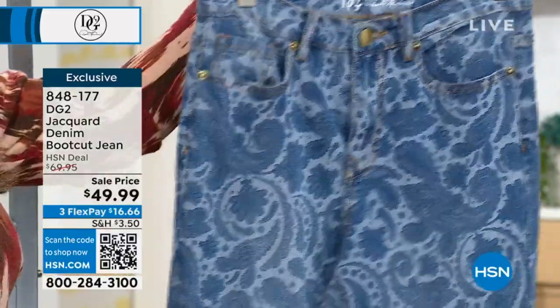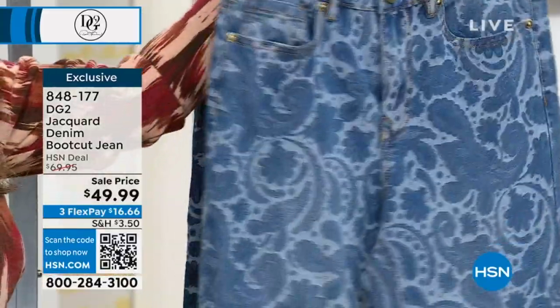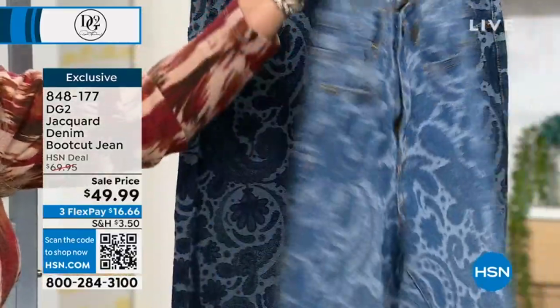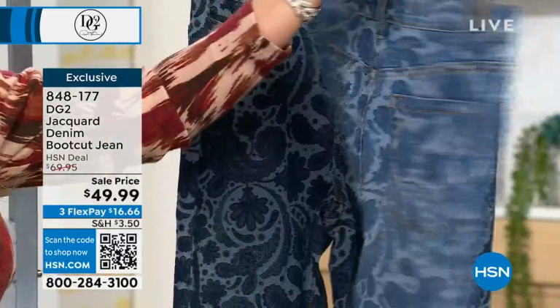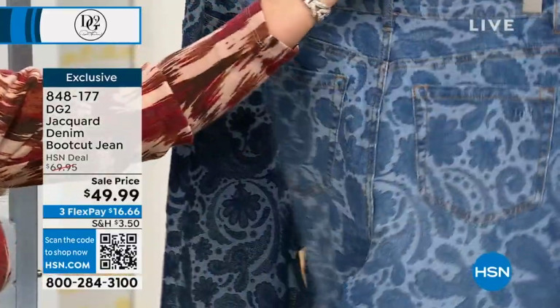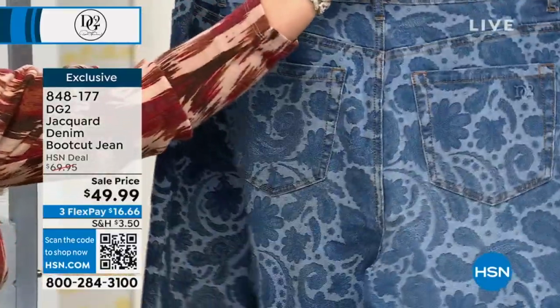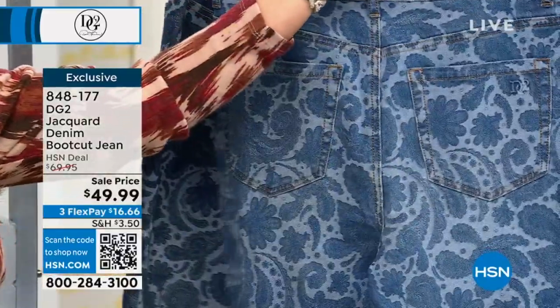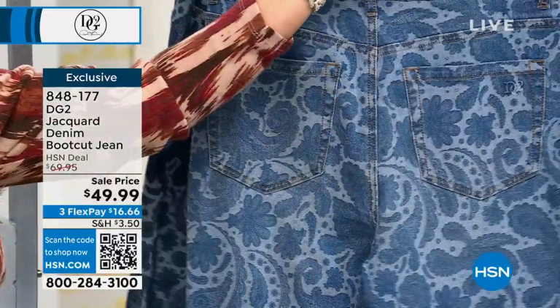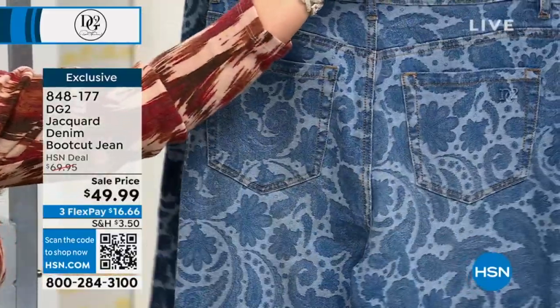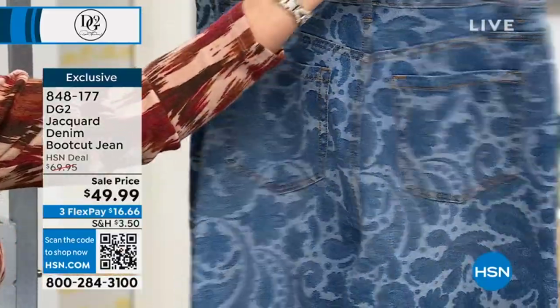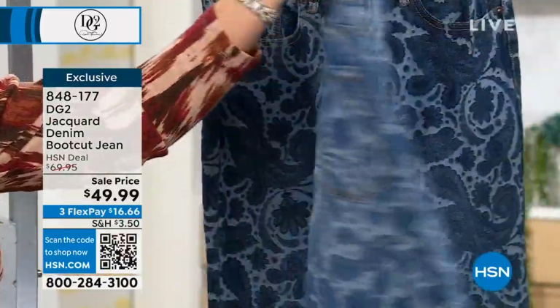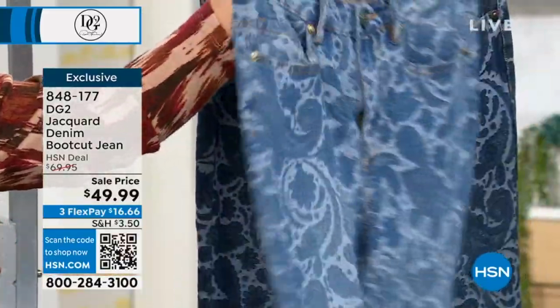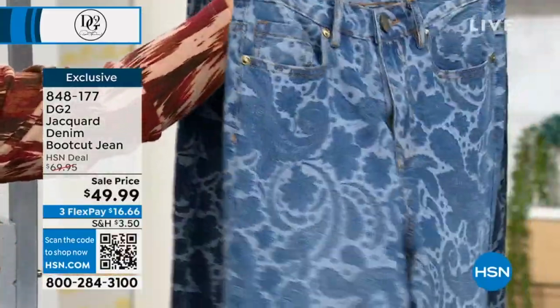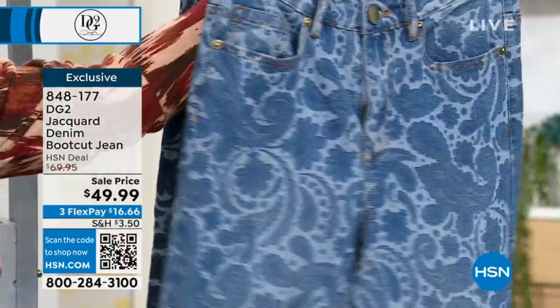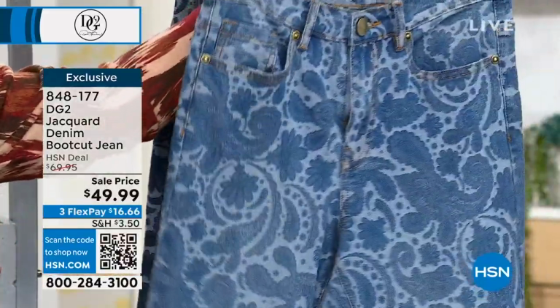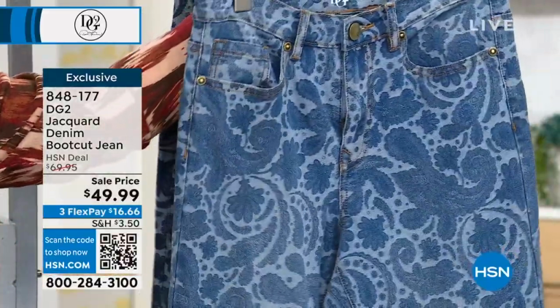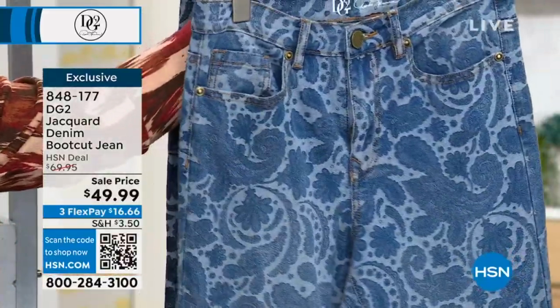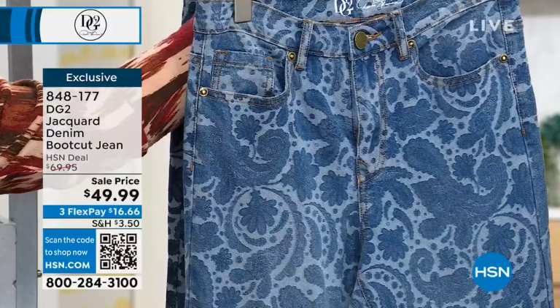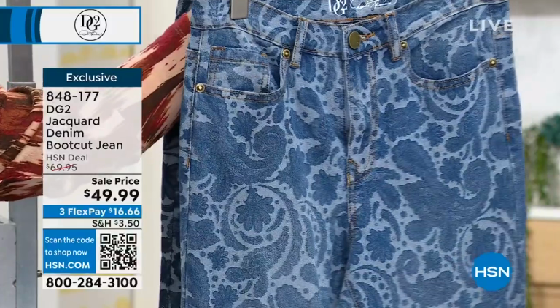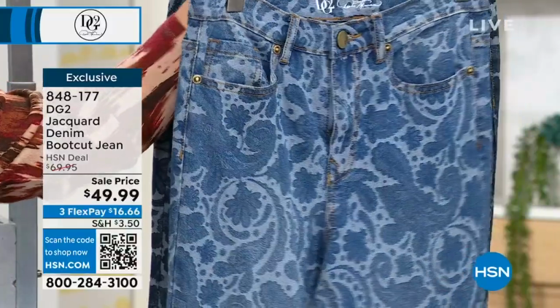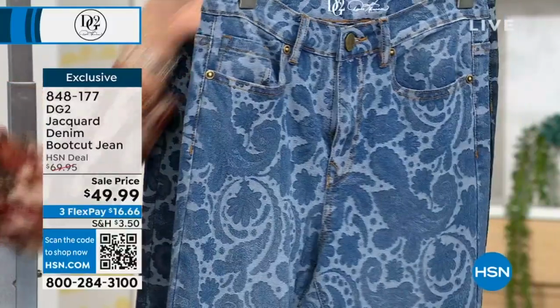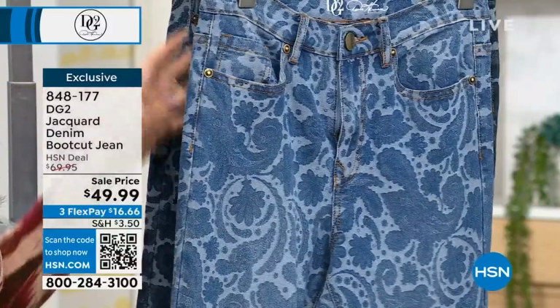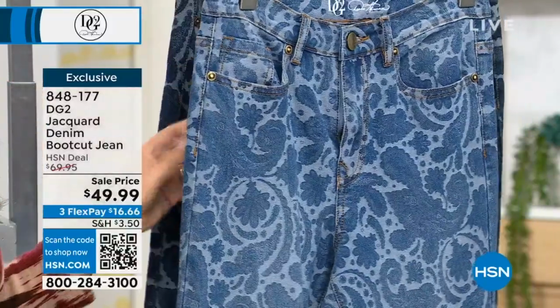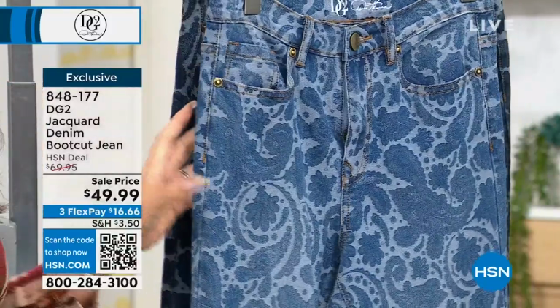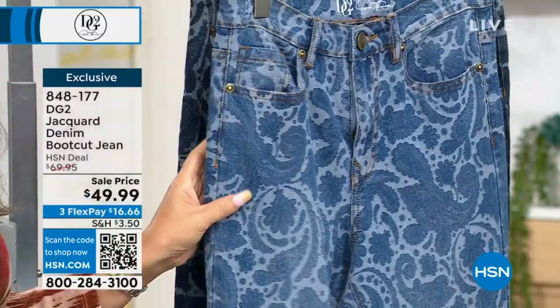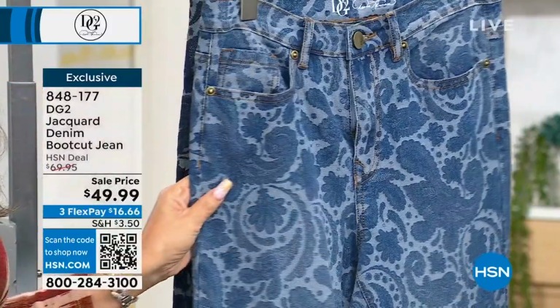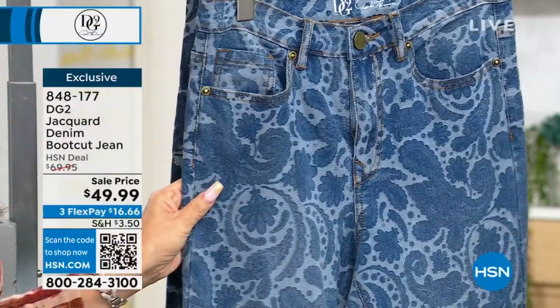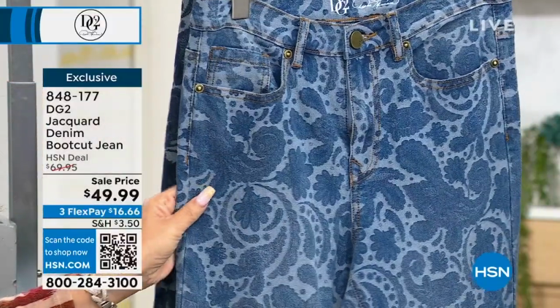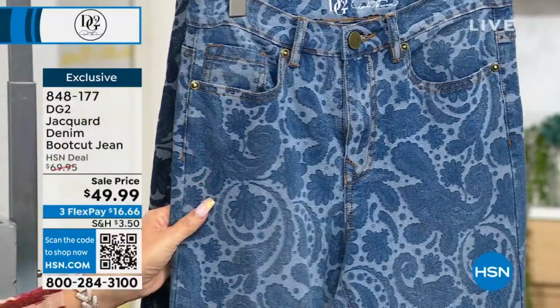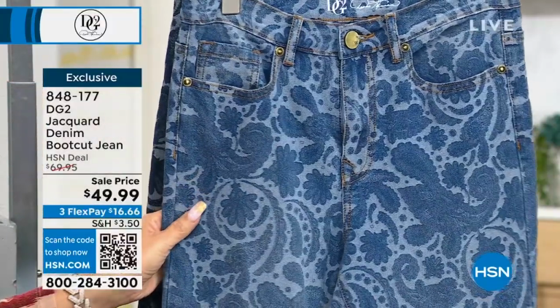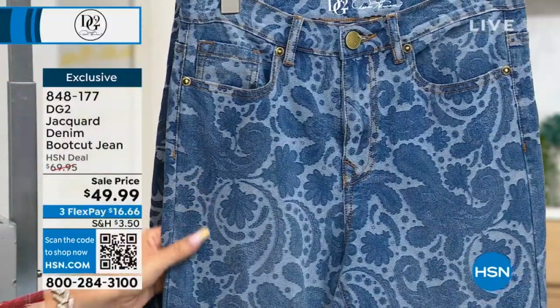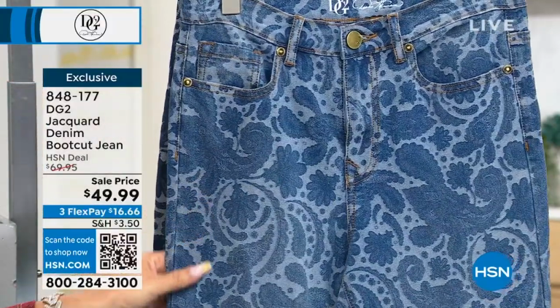So you've got all the pockets, even in the back. Let me flip it around for you. There you go. And we actually saw Carol wearing it head to toe with the matching blazer — we'll show her in just a second.